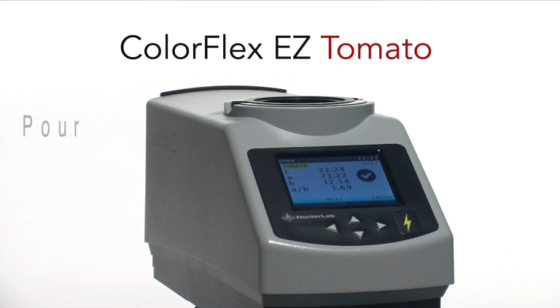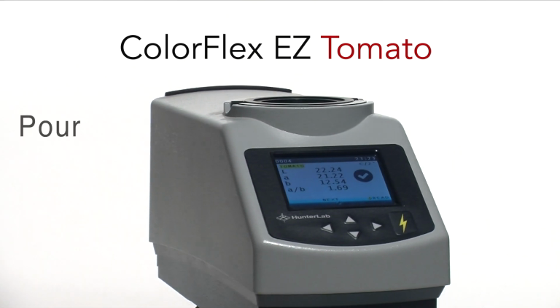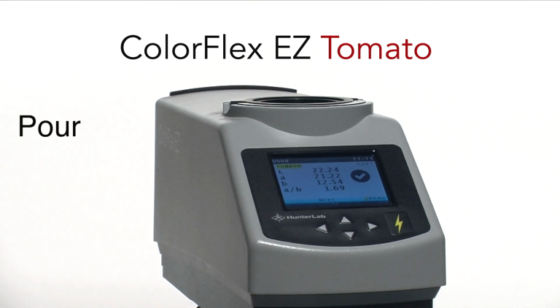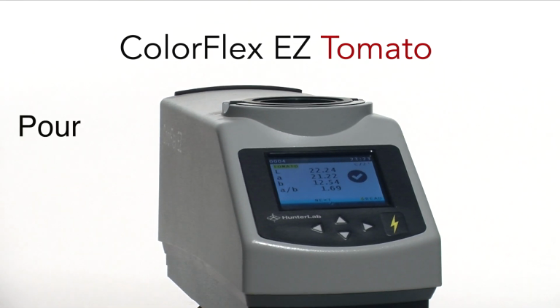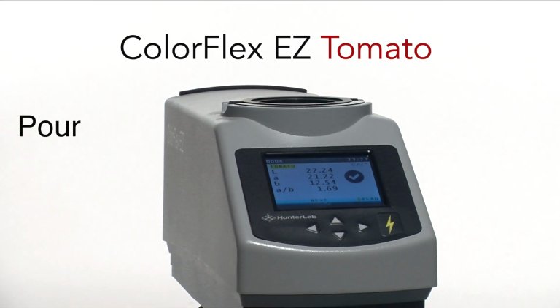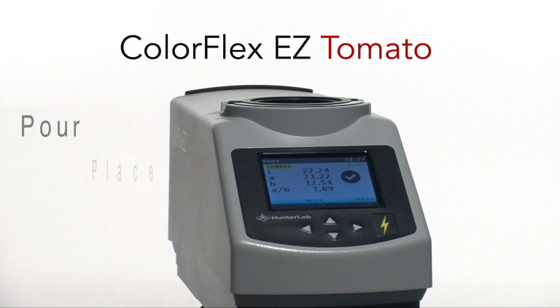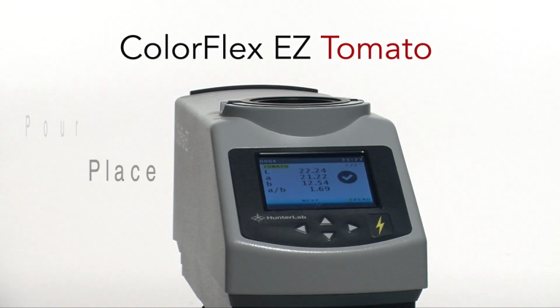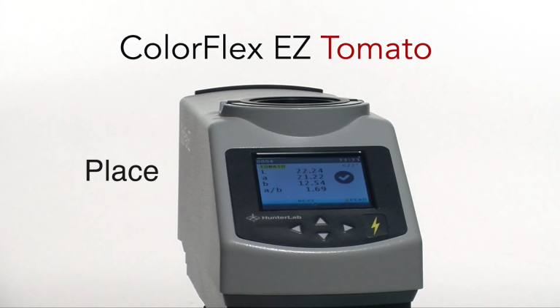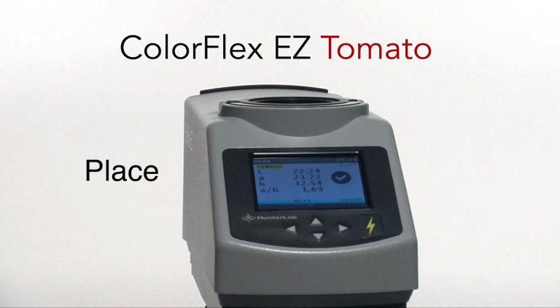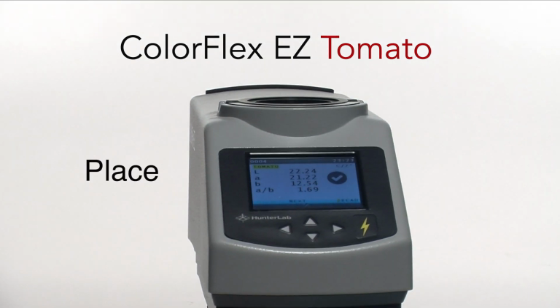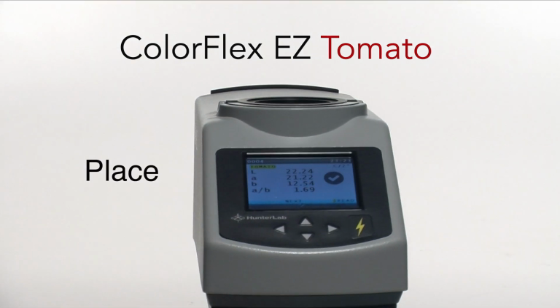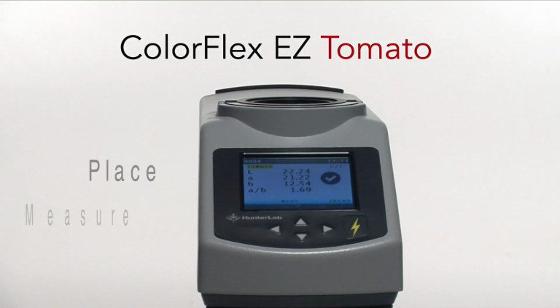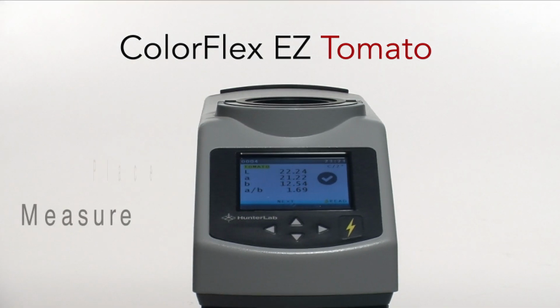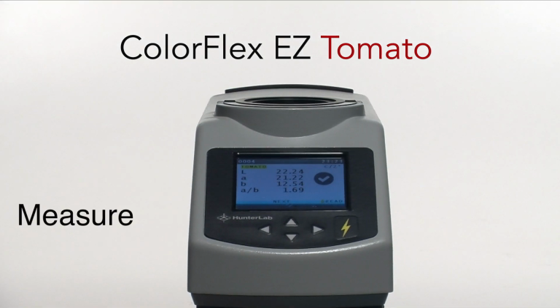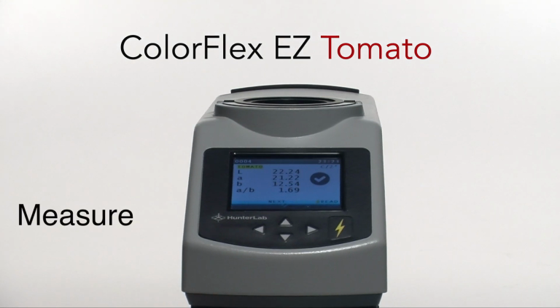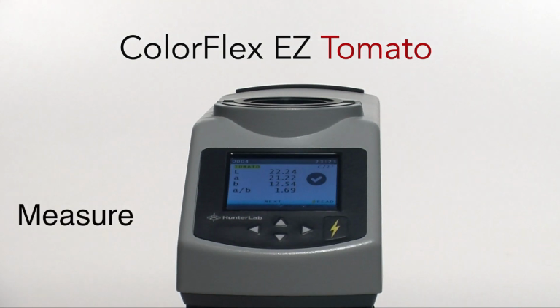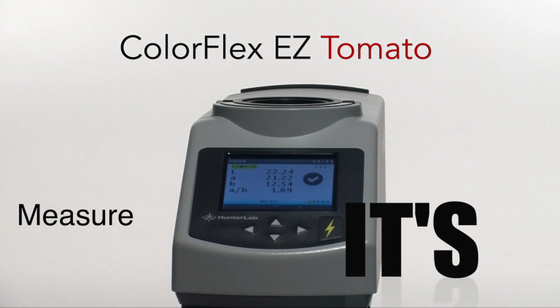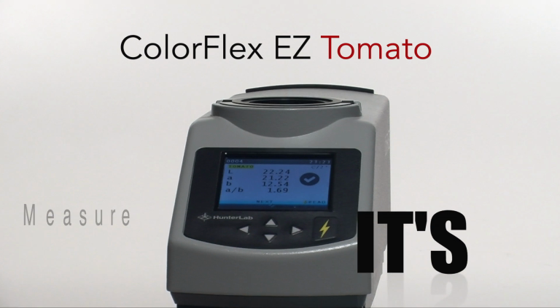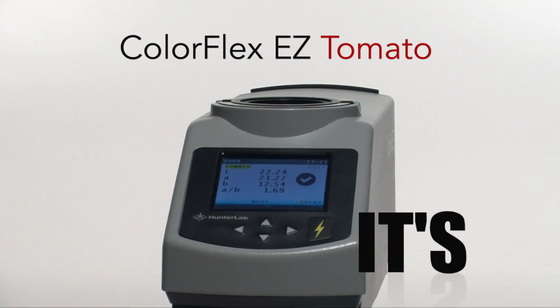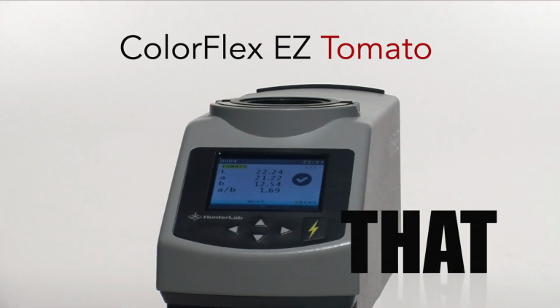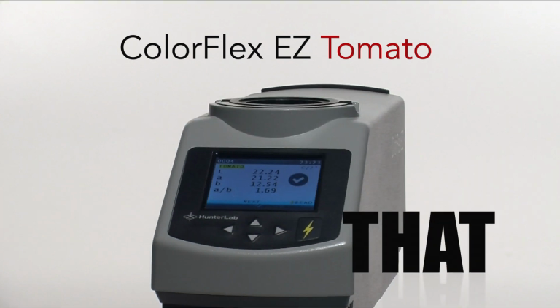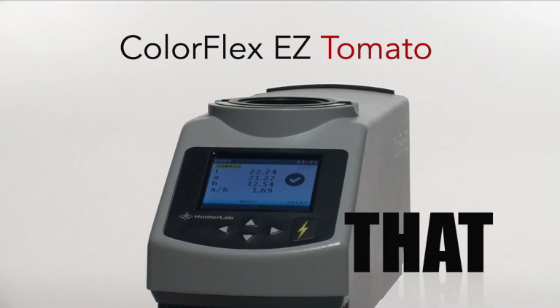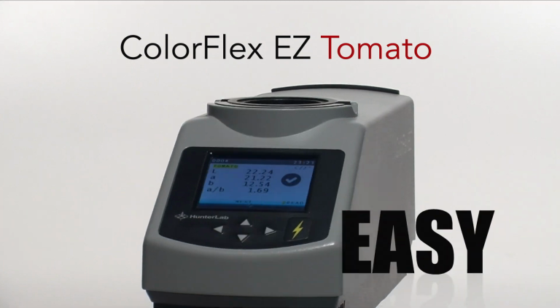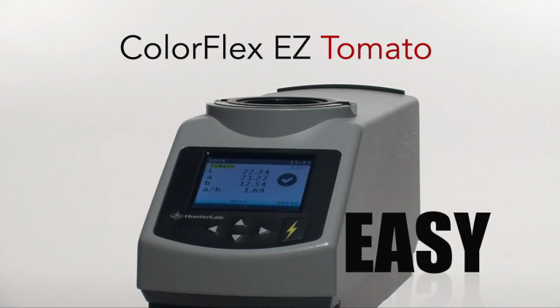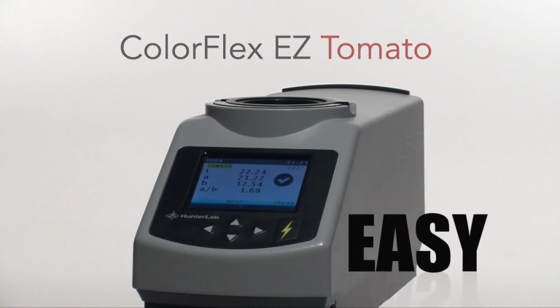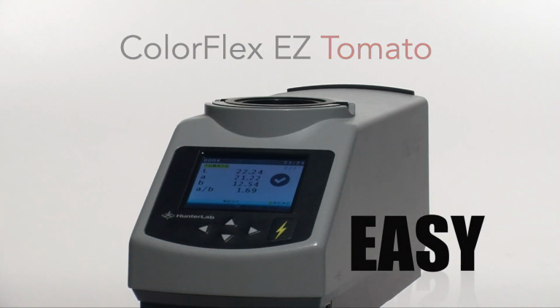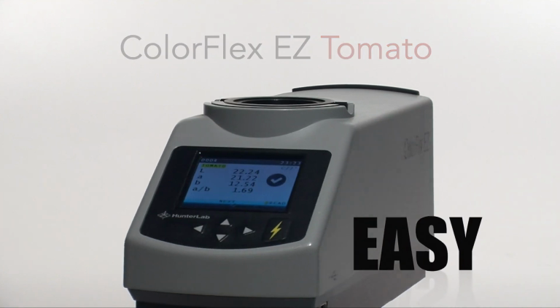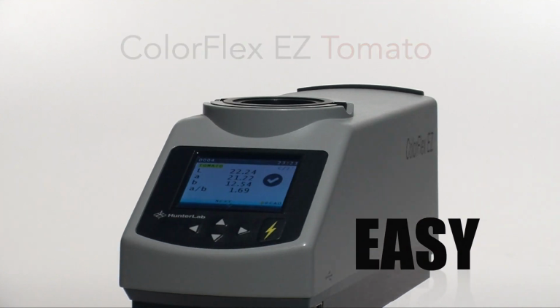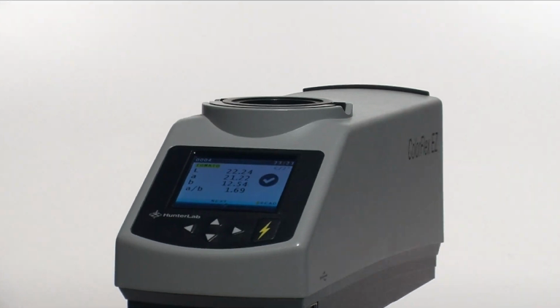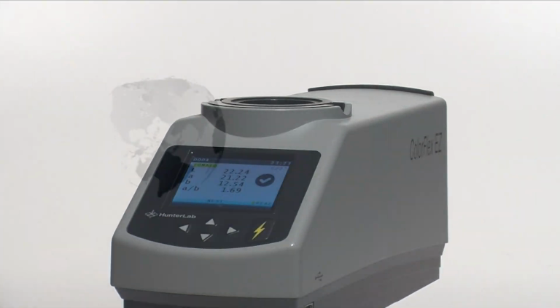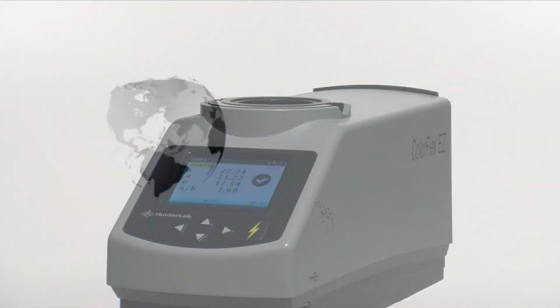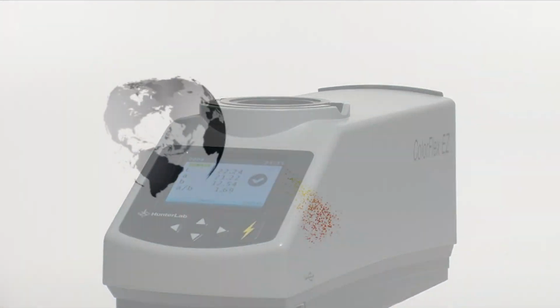Pour. Place. Measure. It's that easy. And only from Hunter Lab.